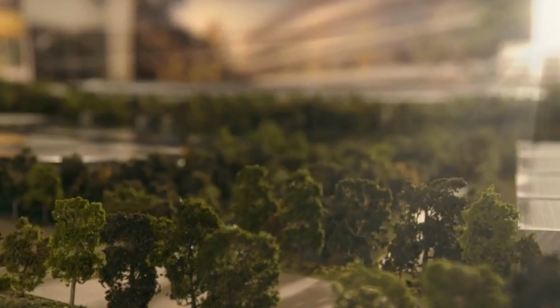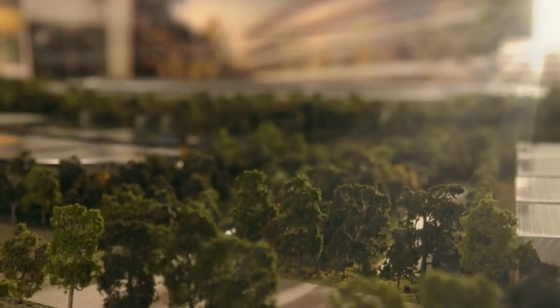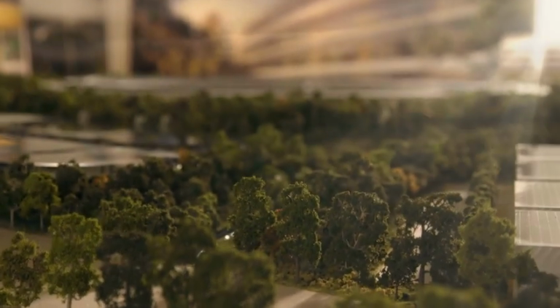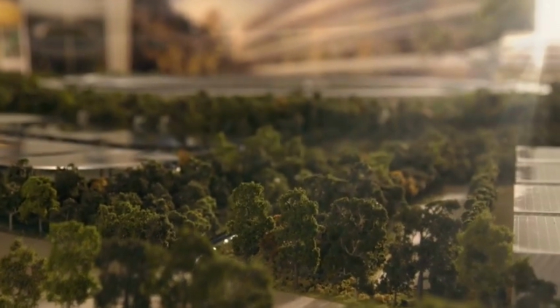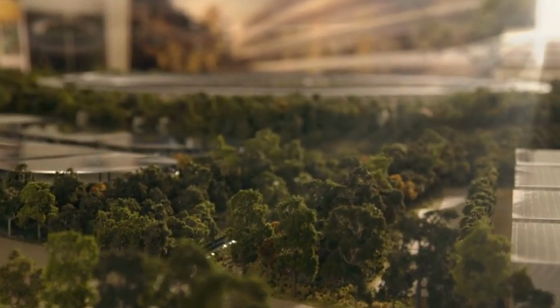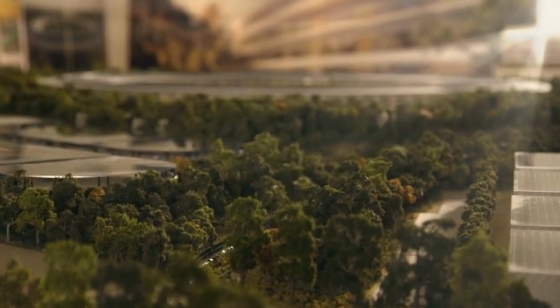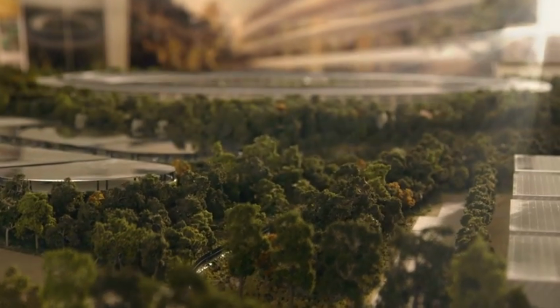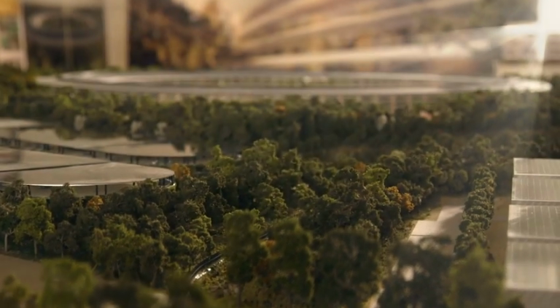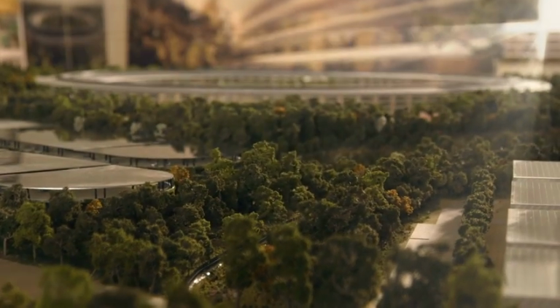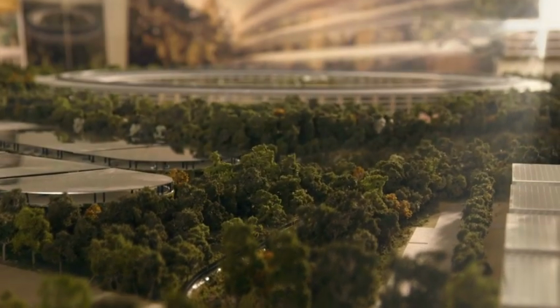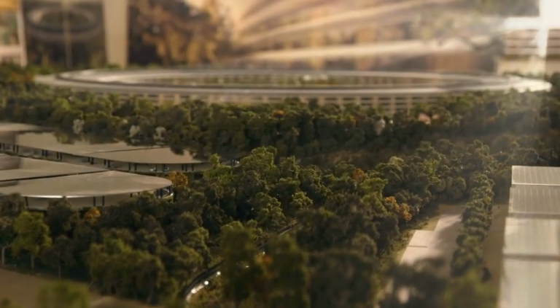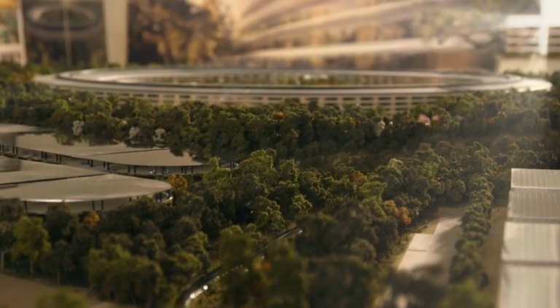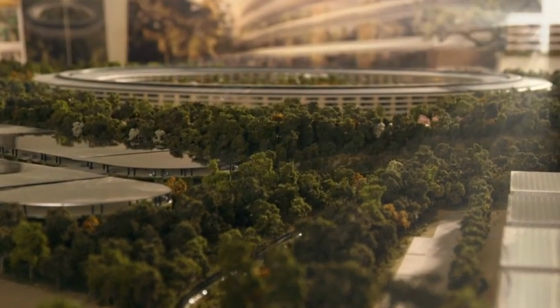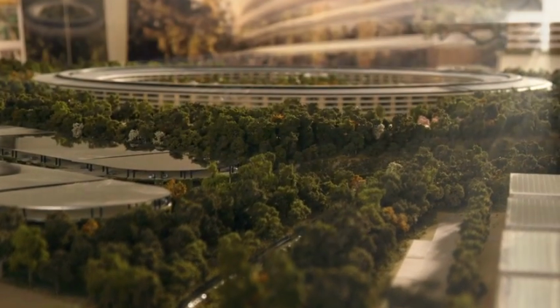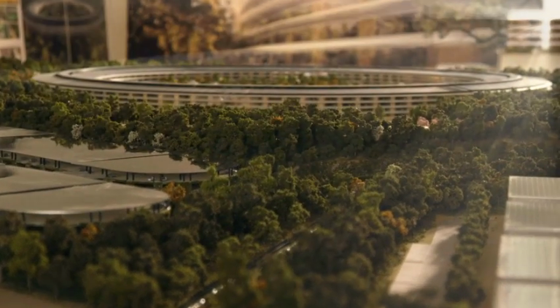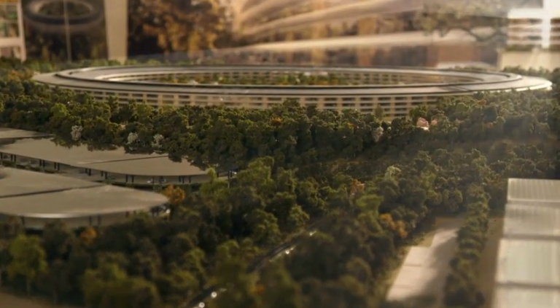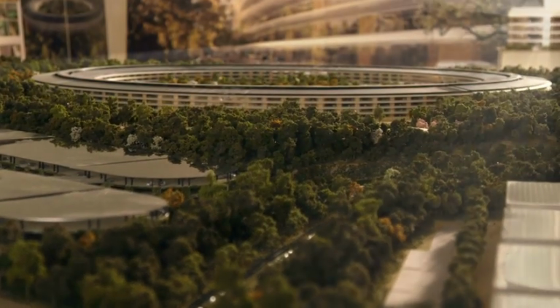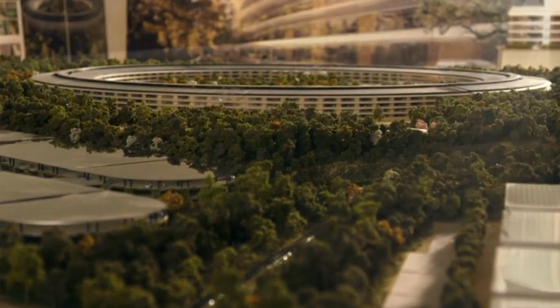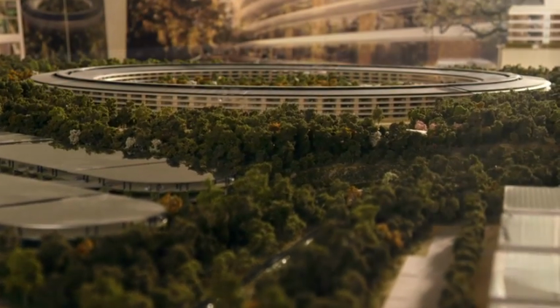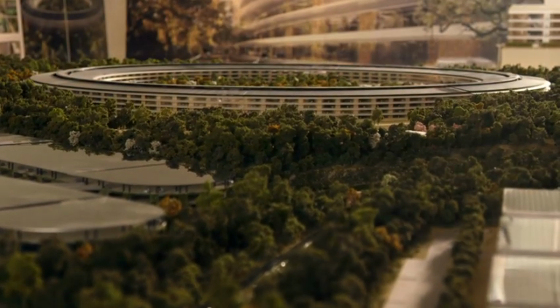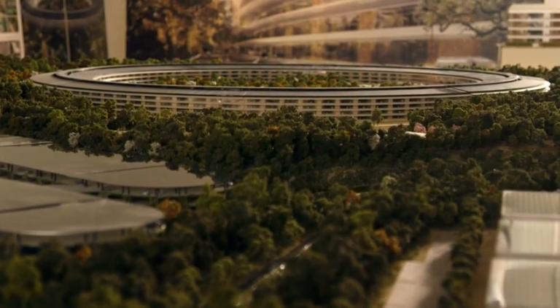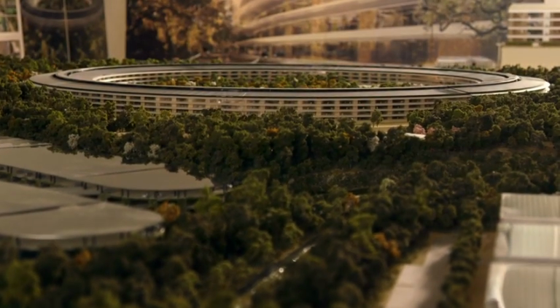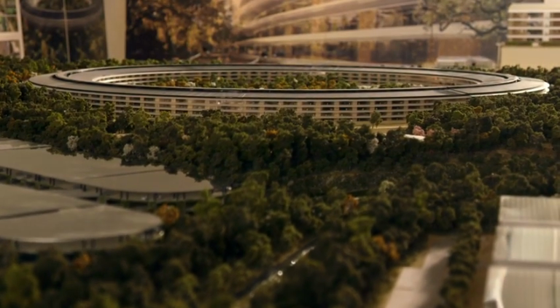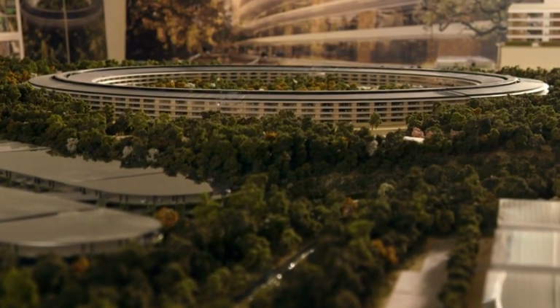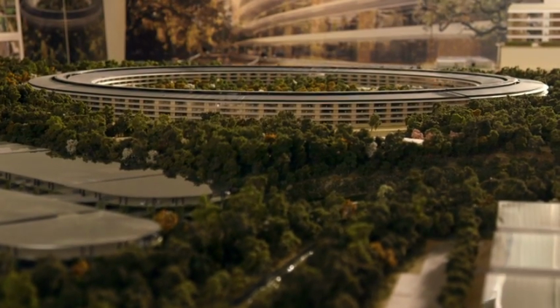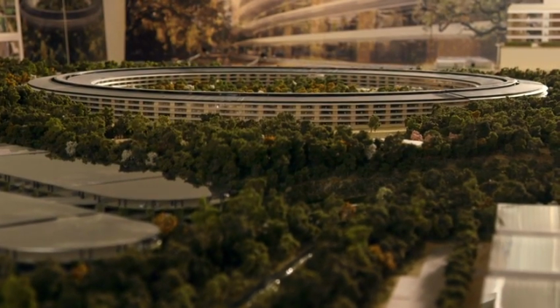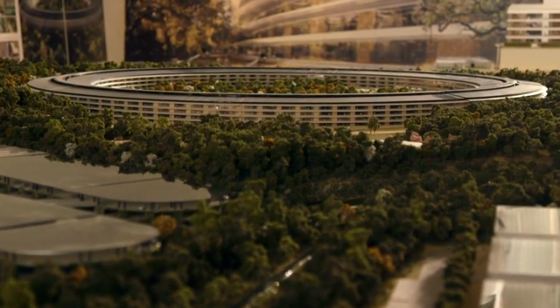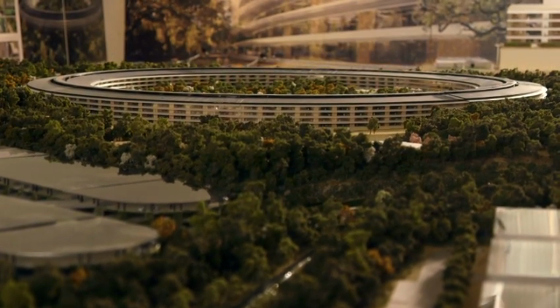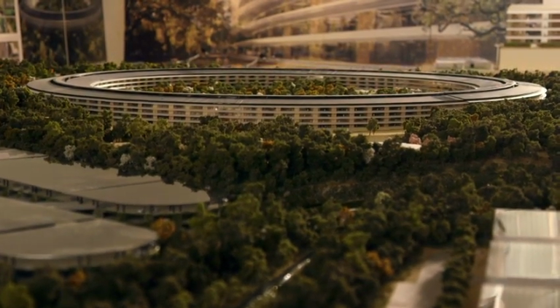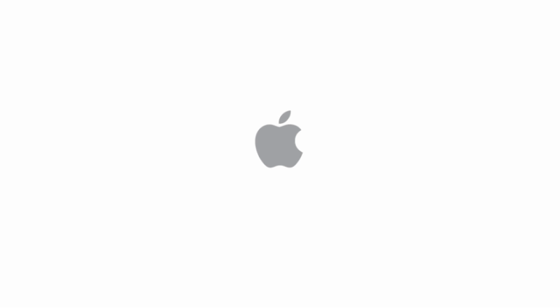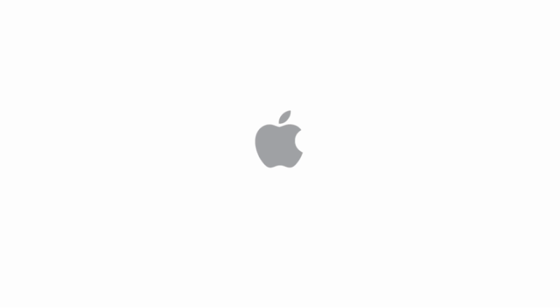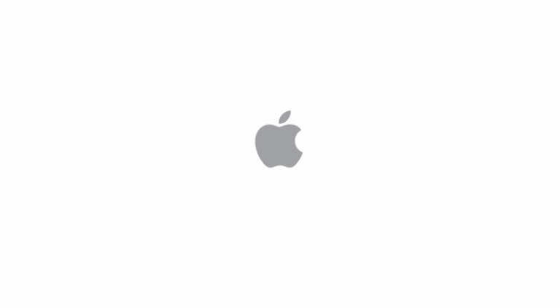Apple's always been in Cupertino and proud to be here.